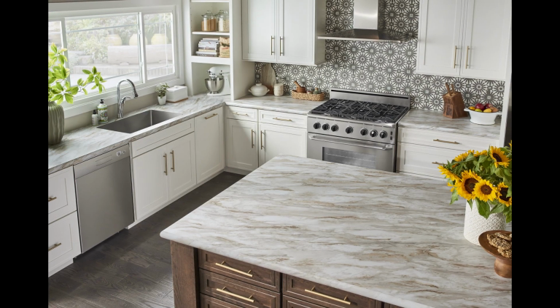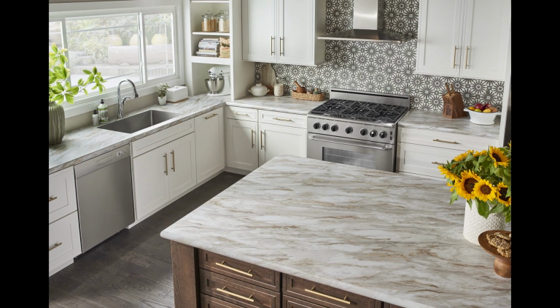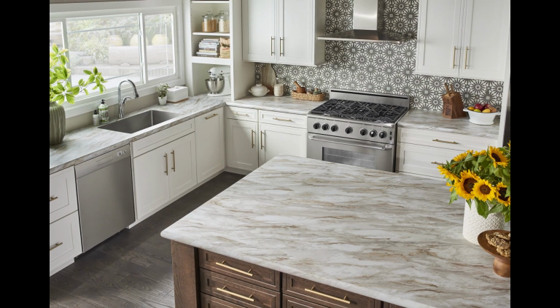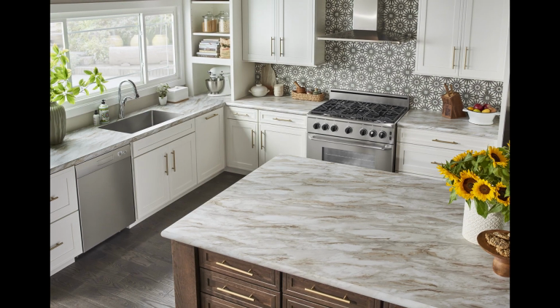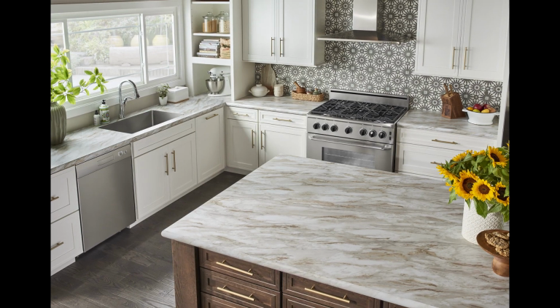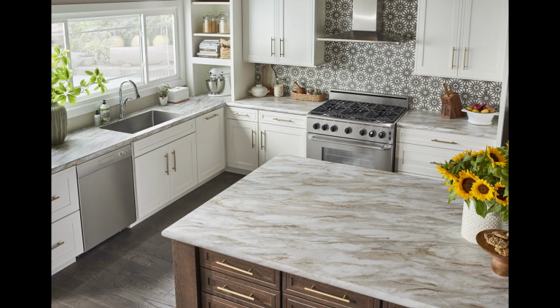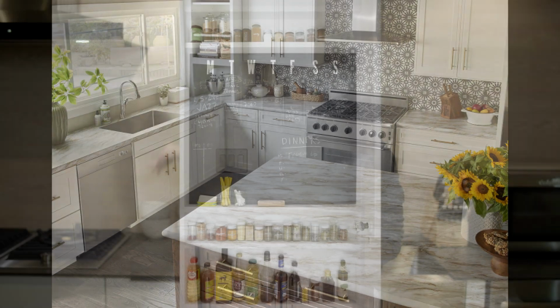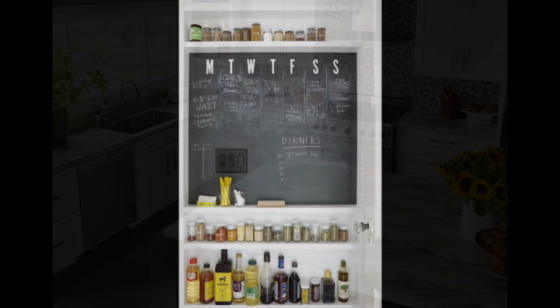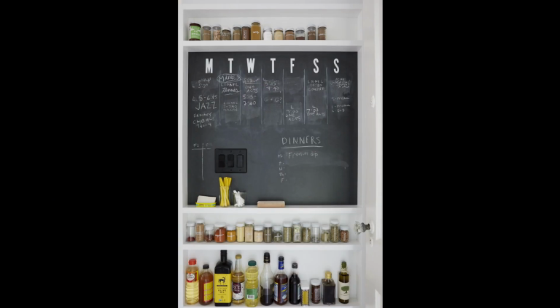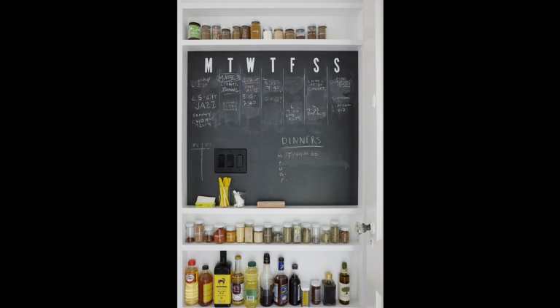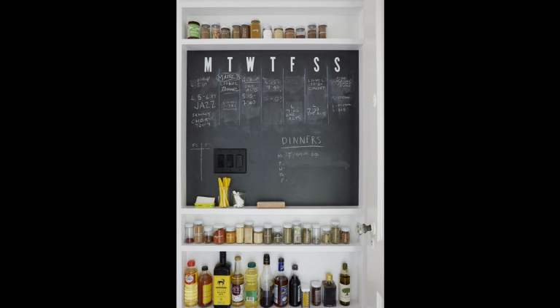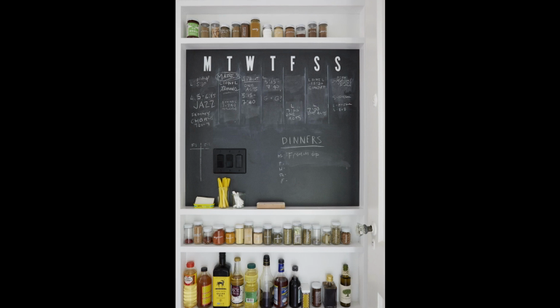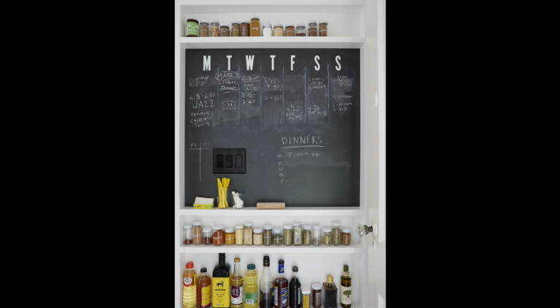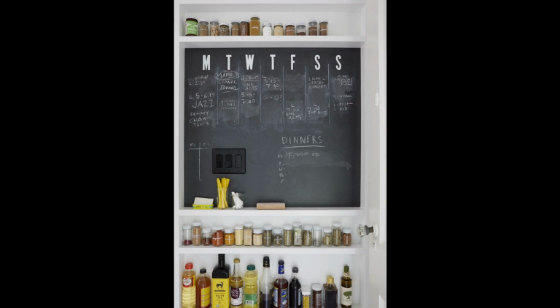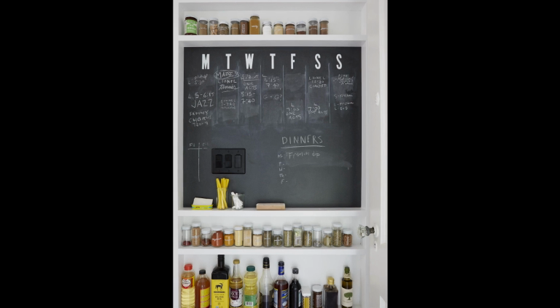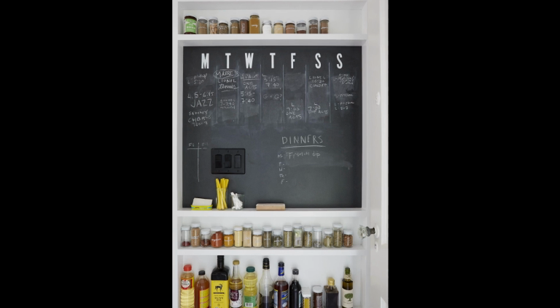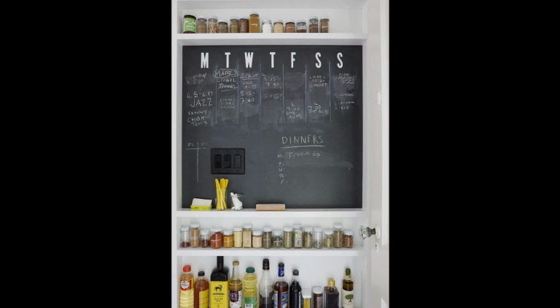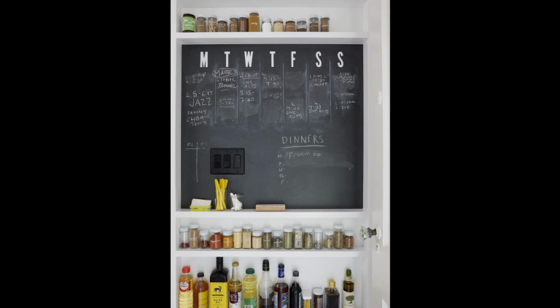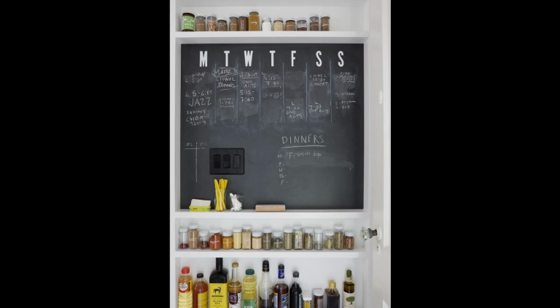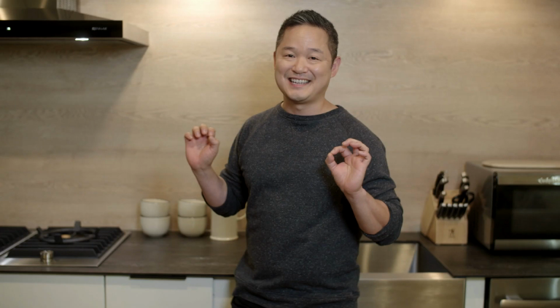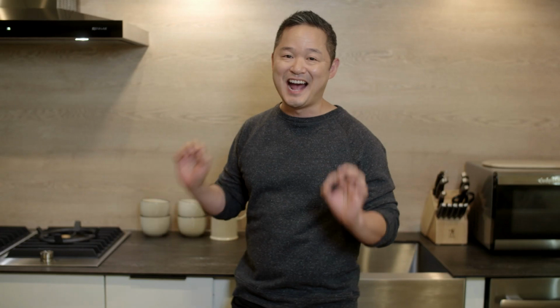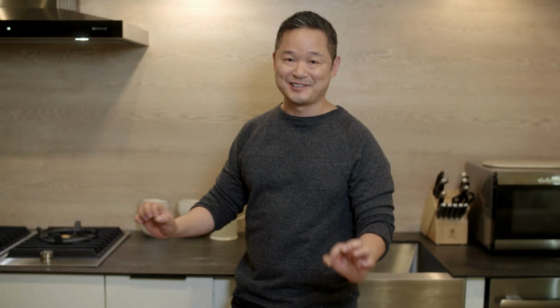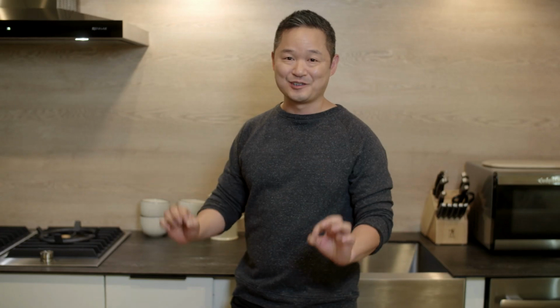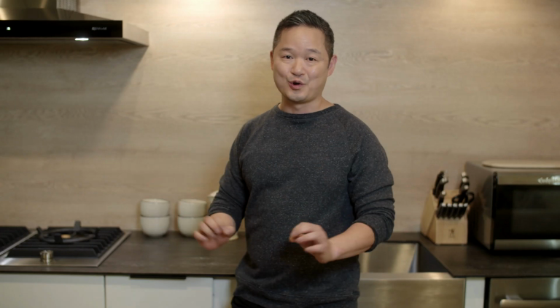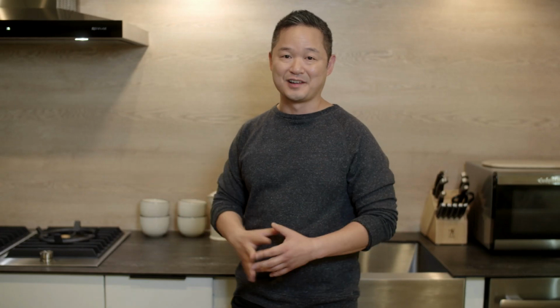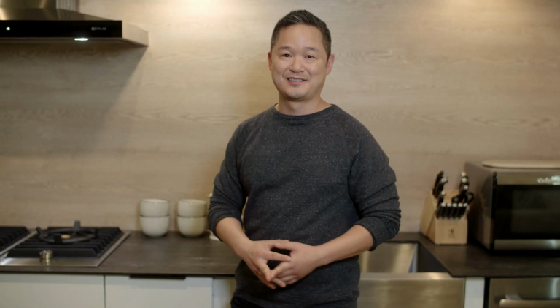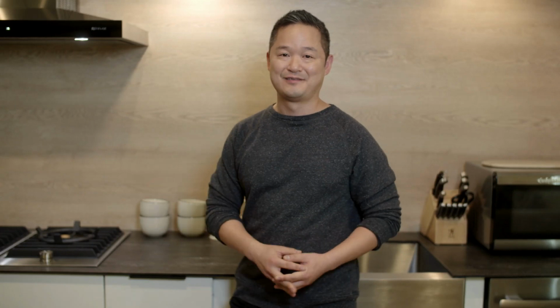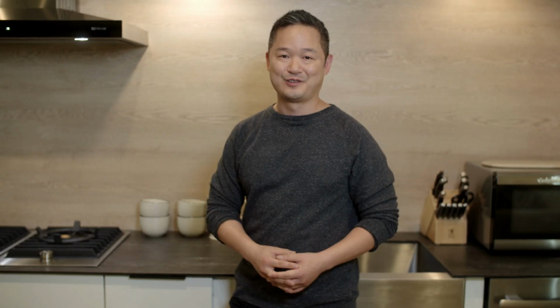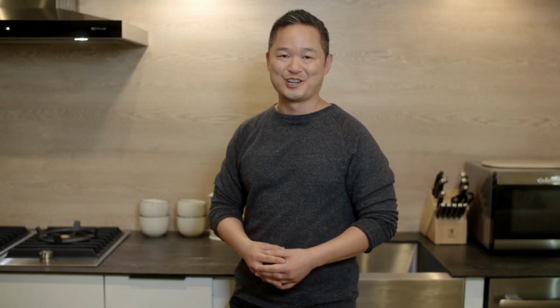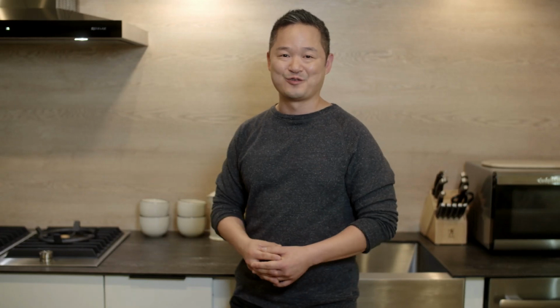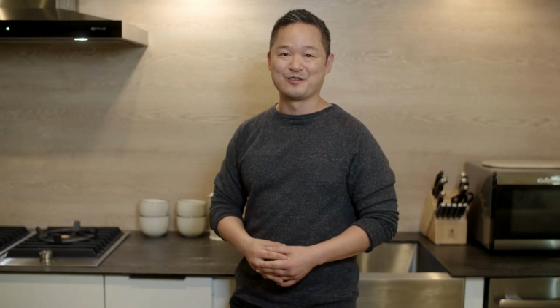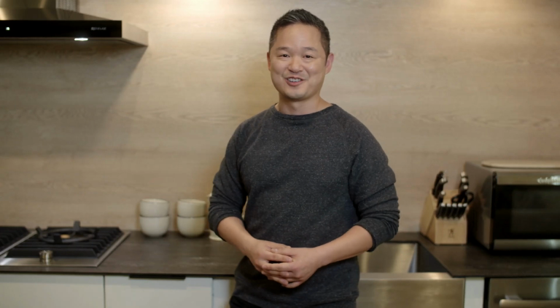Countertops, go vertical, go up with it — it's a fantastic choice for your kitchen renovation.